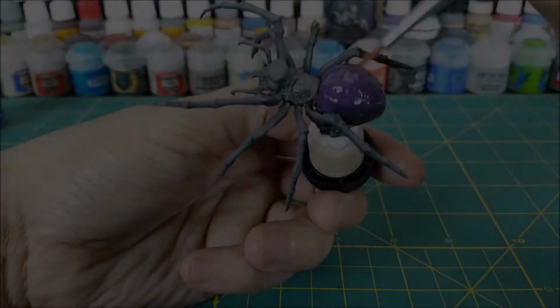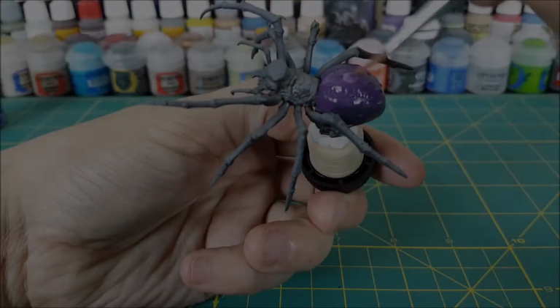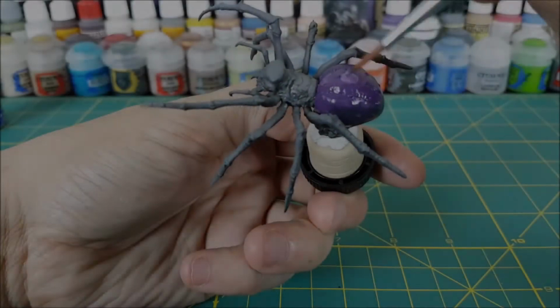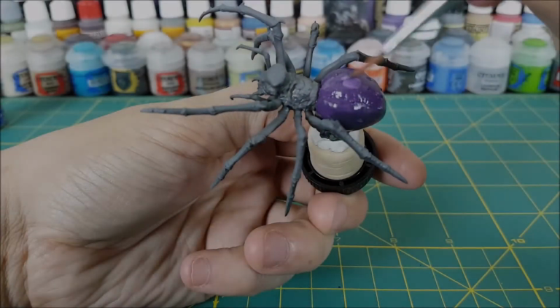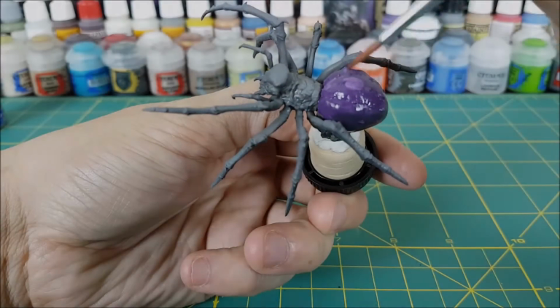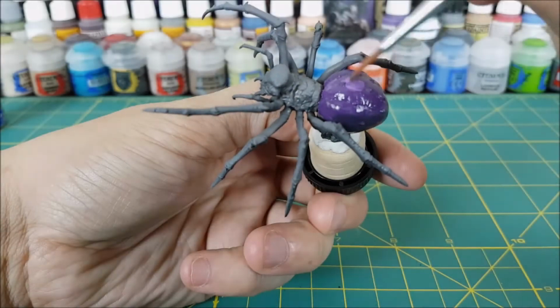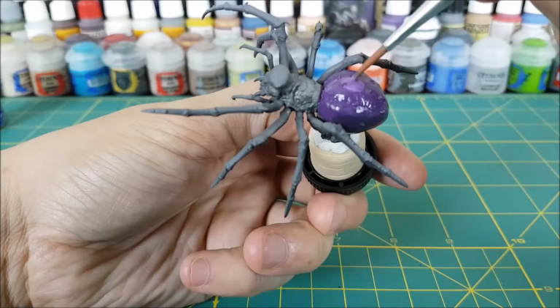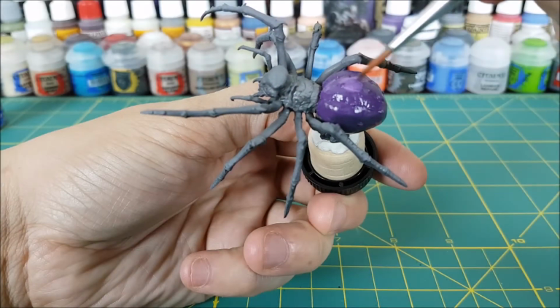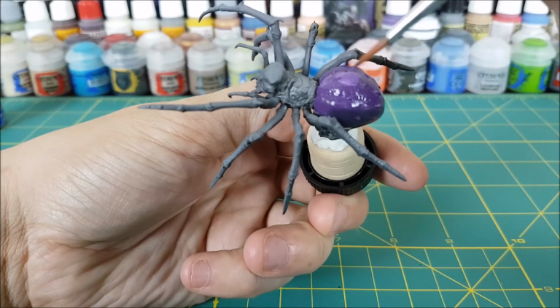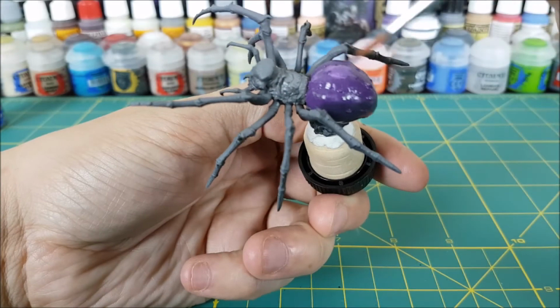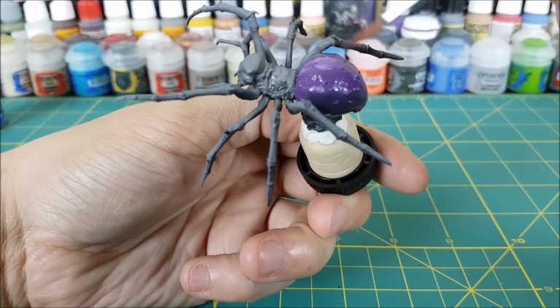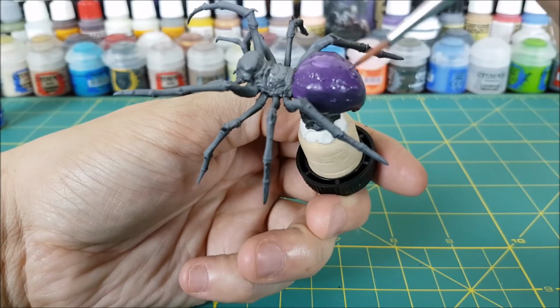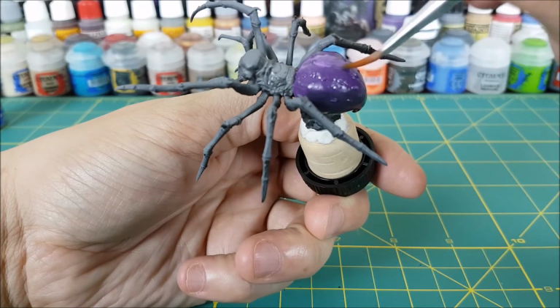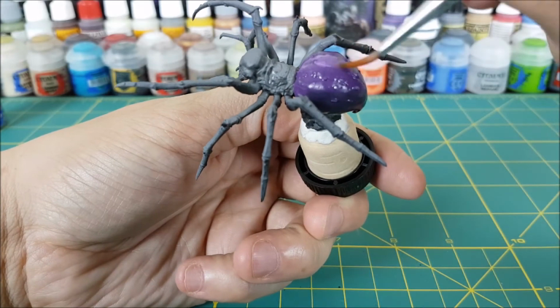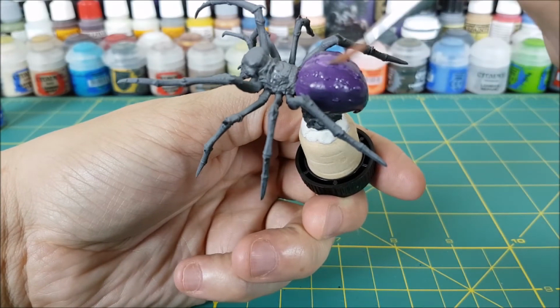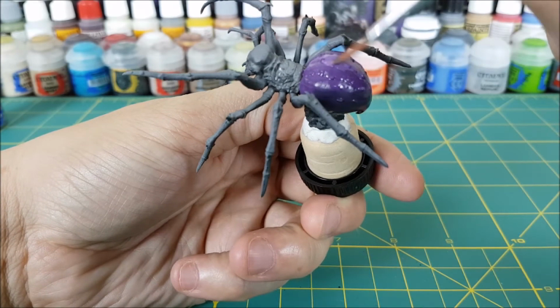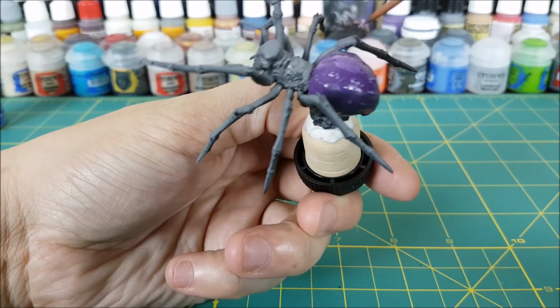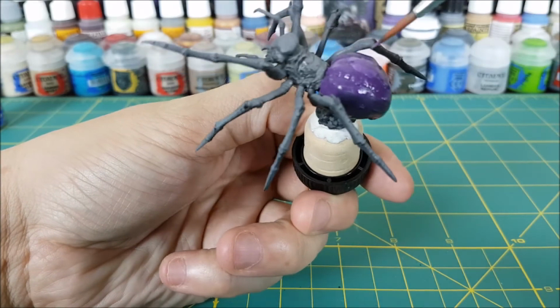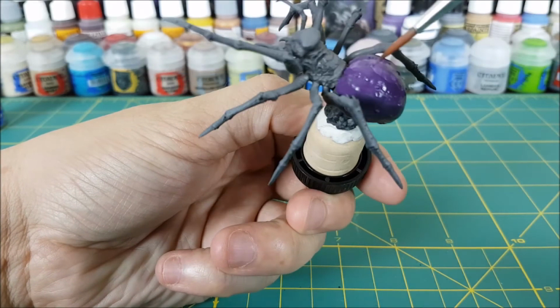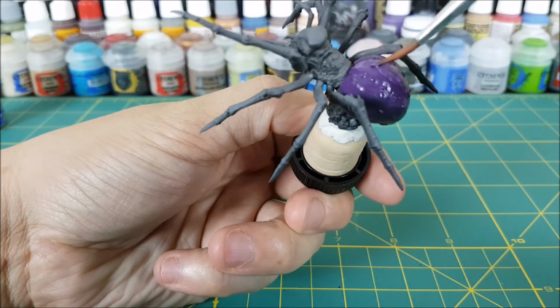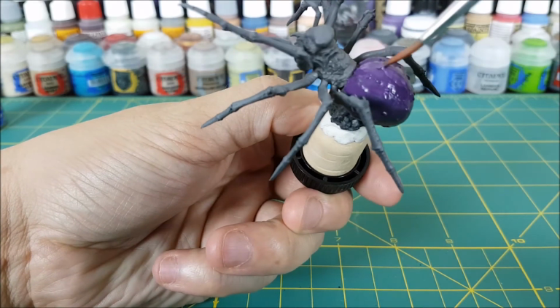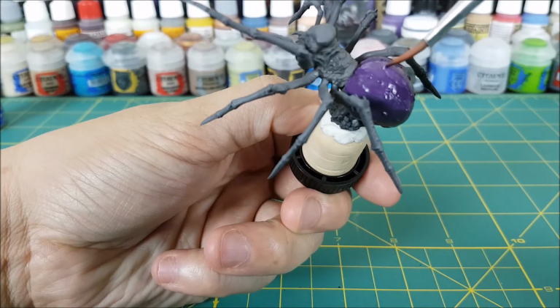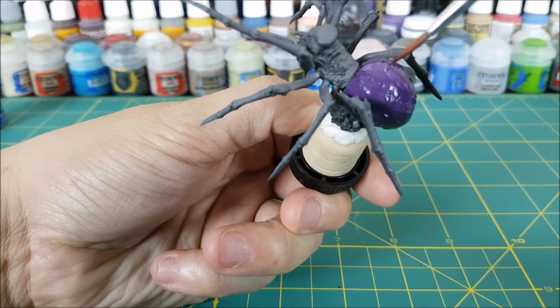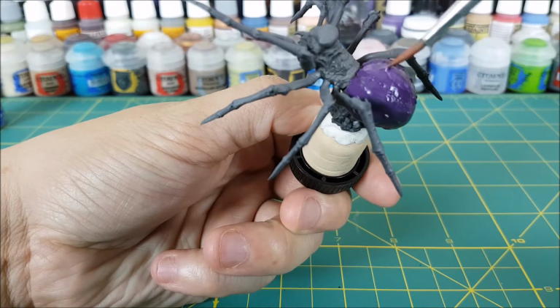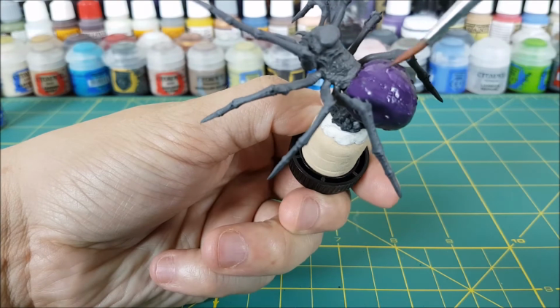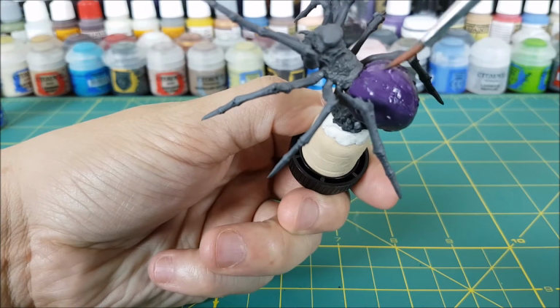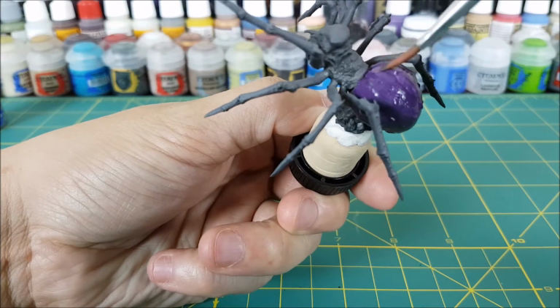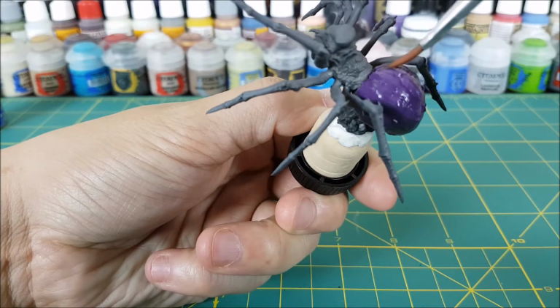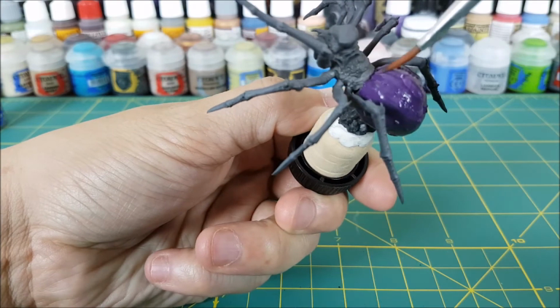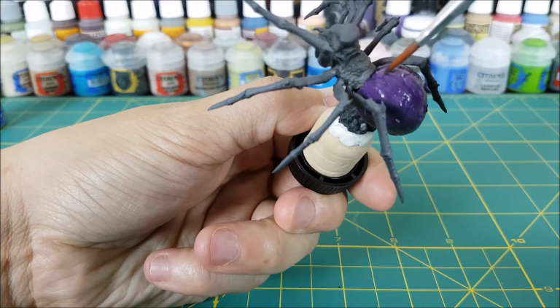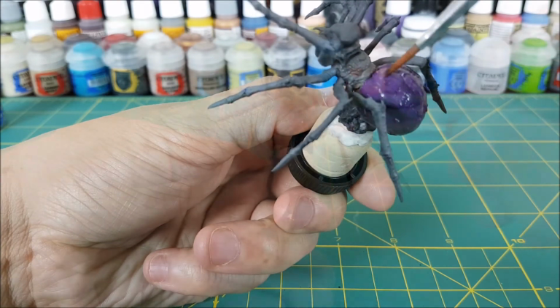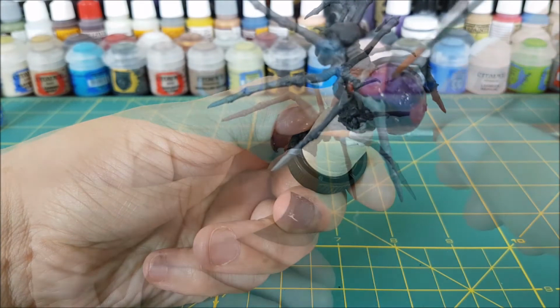The final color on the palette is Genestealer Purple, and I'm going to wet blend this into the very top of the abdomen just to brighten it up.